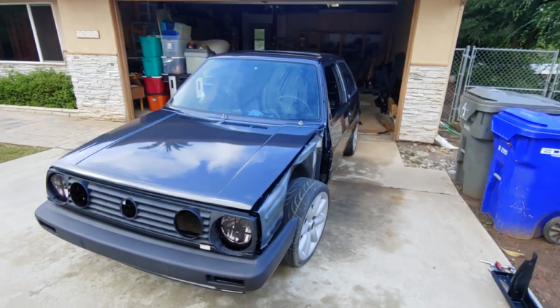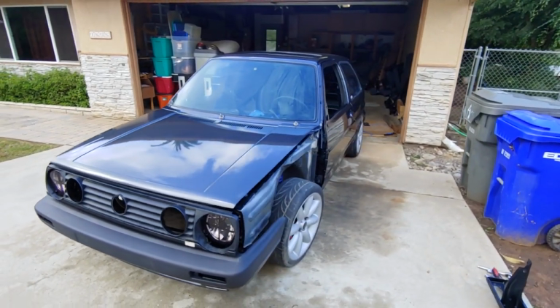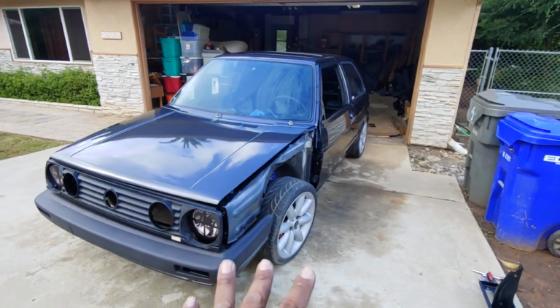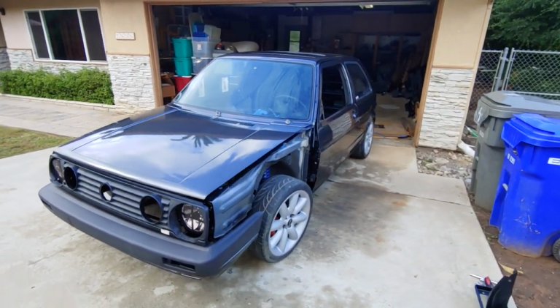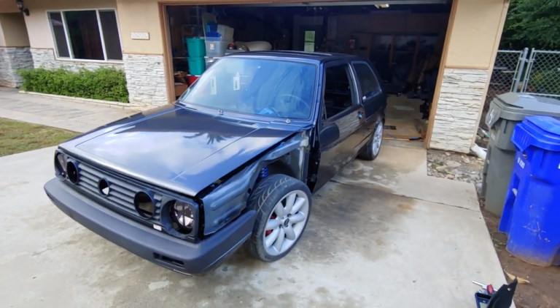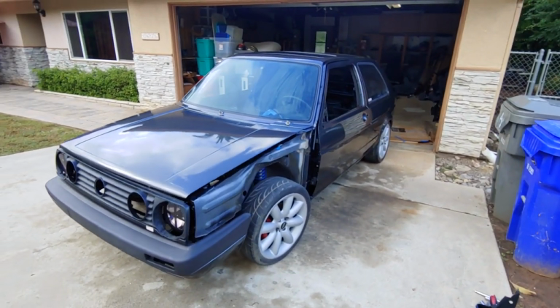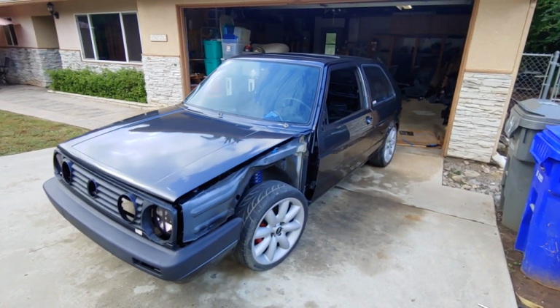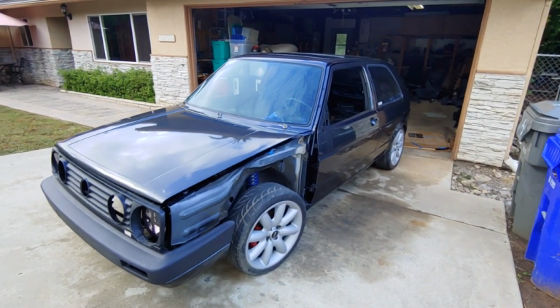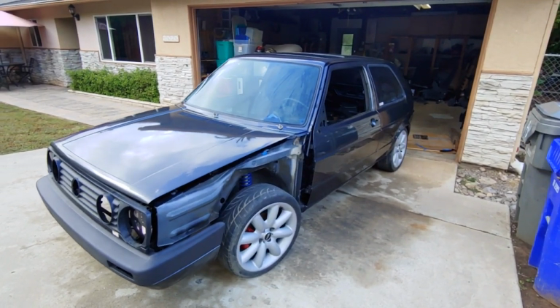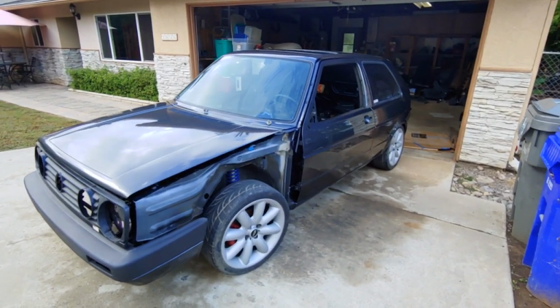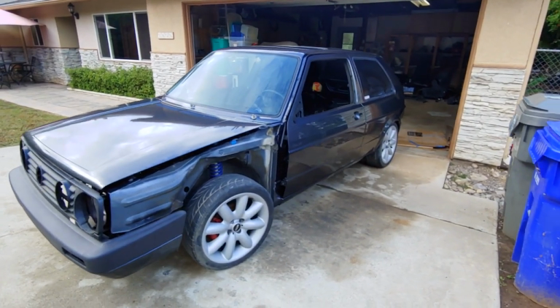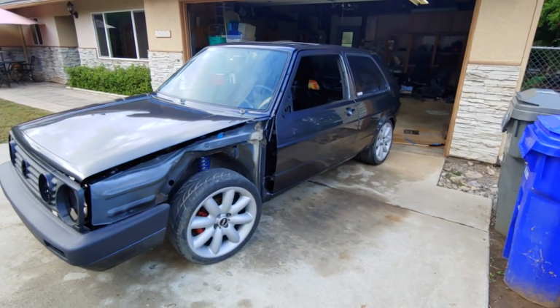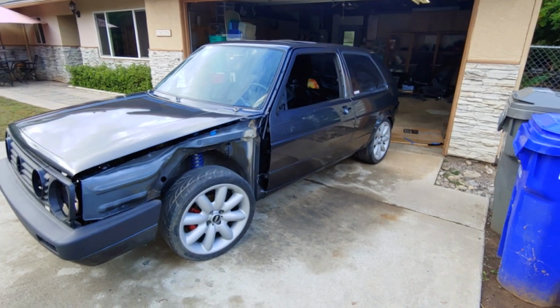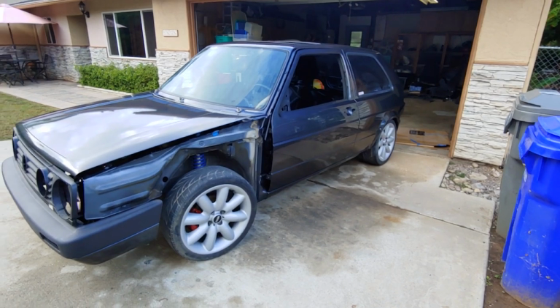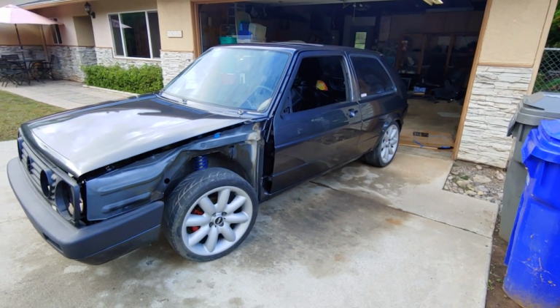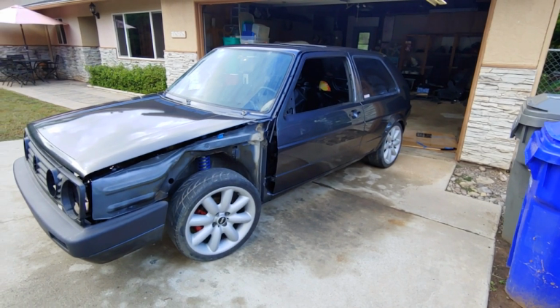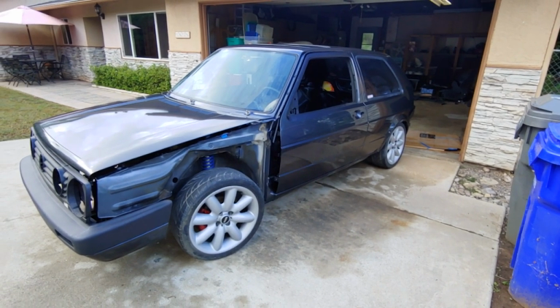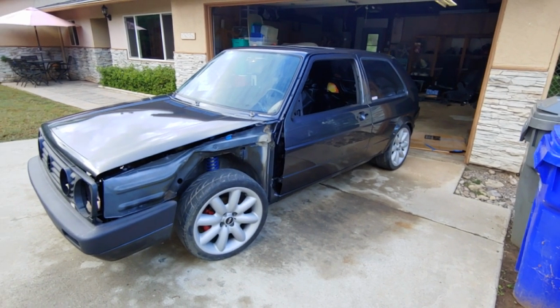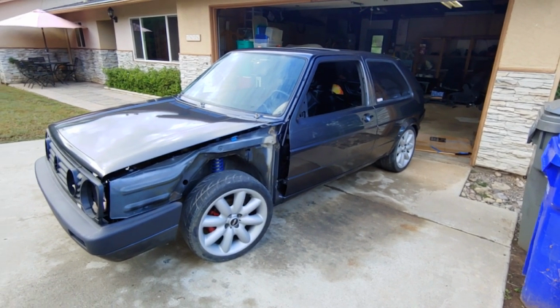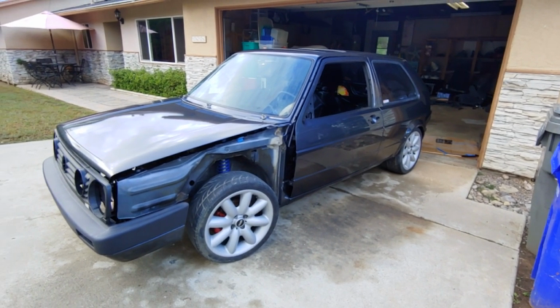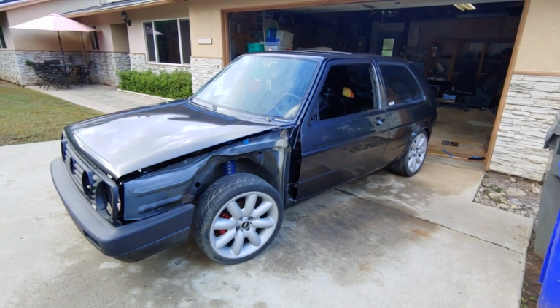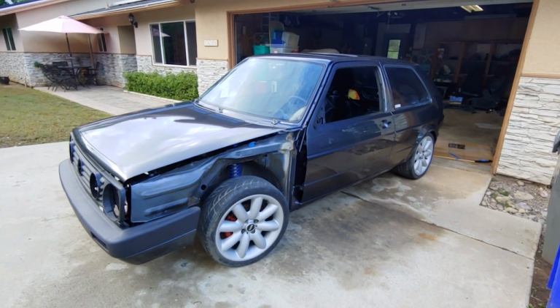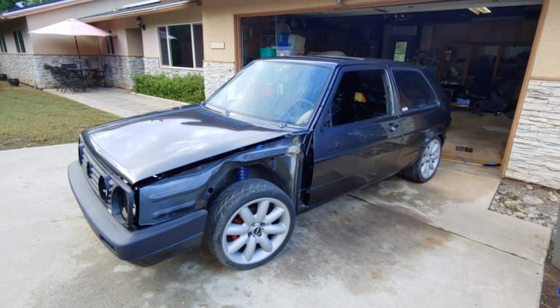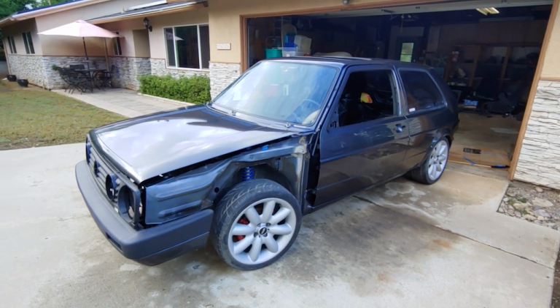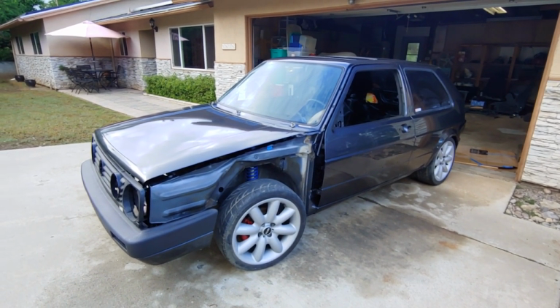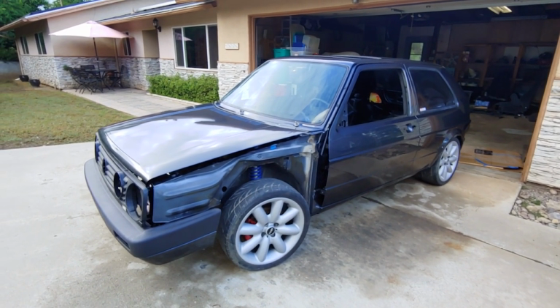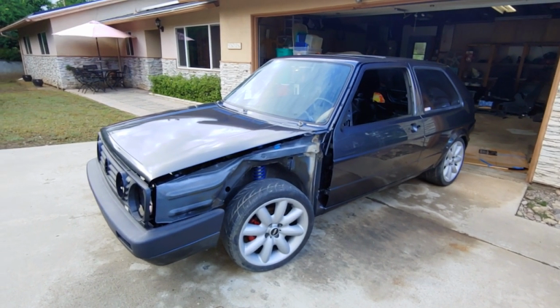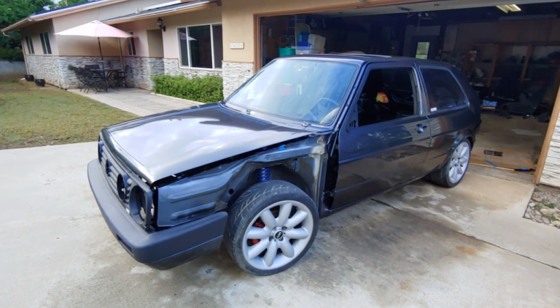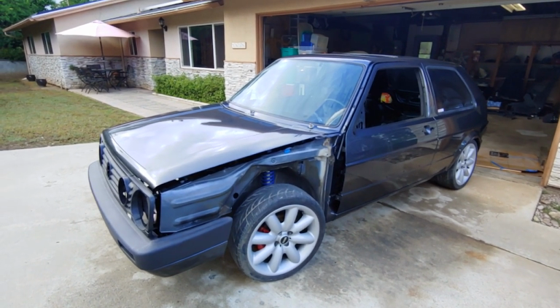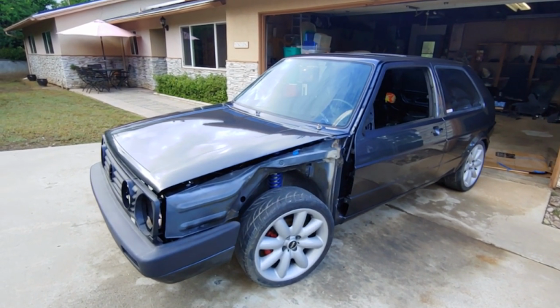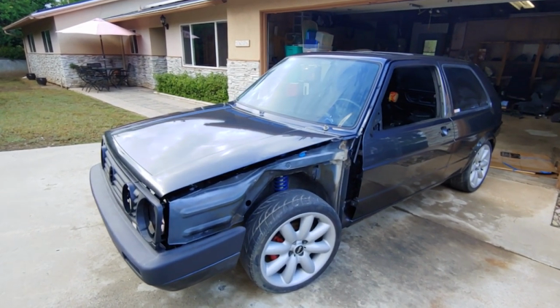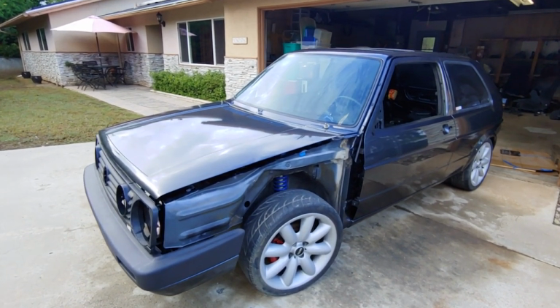There are no fenders on the car because the fenders I had for it are actually bad, so I got another set of fenders that we're going to put on here pretty soon.